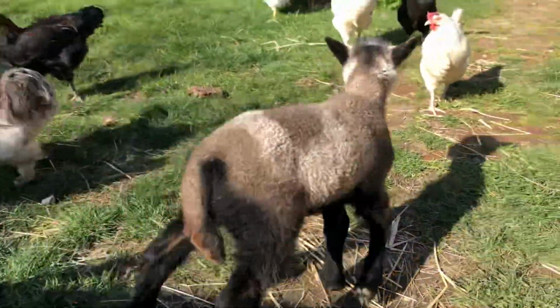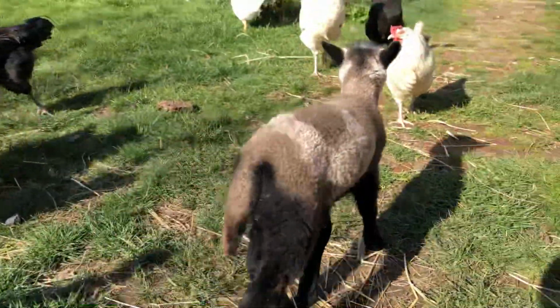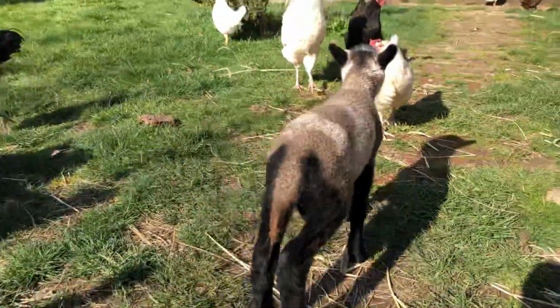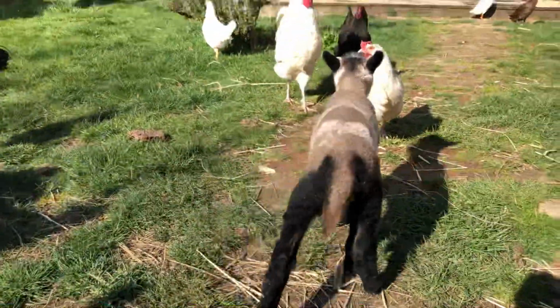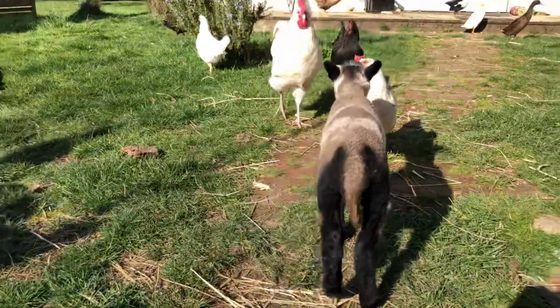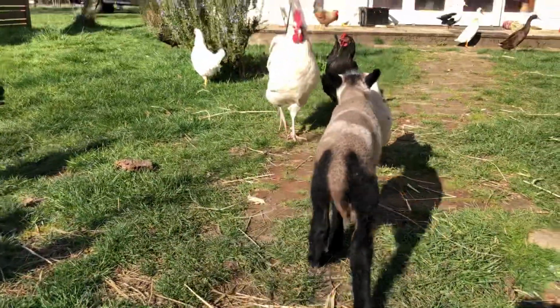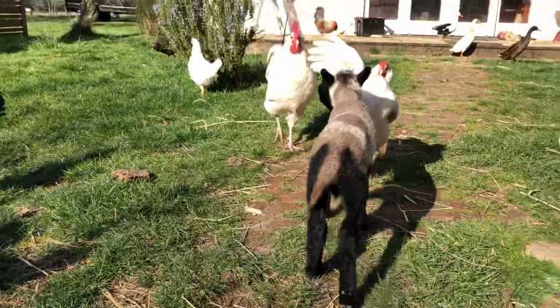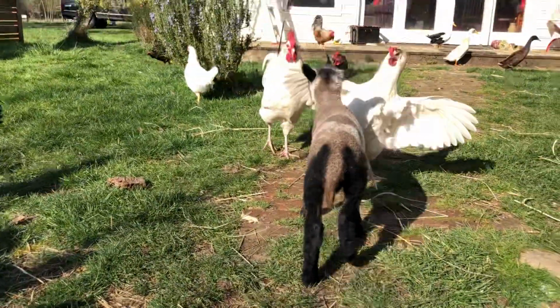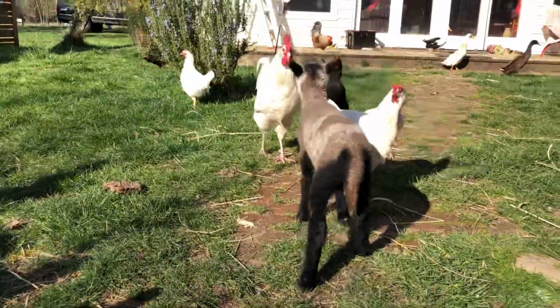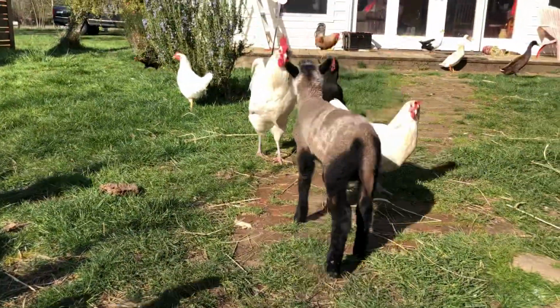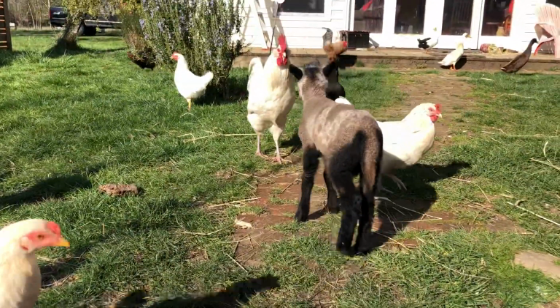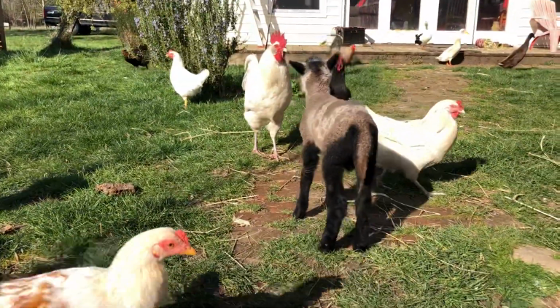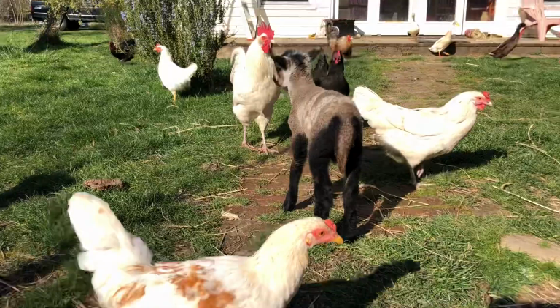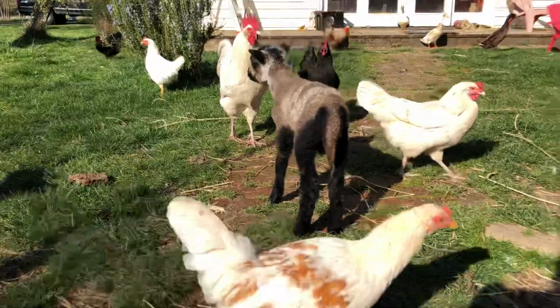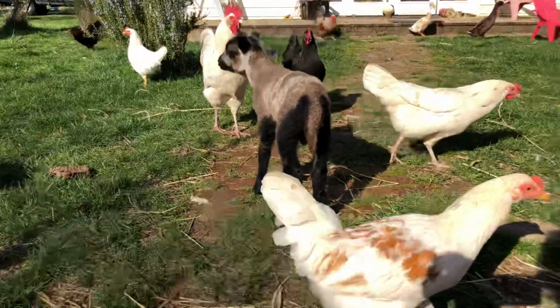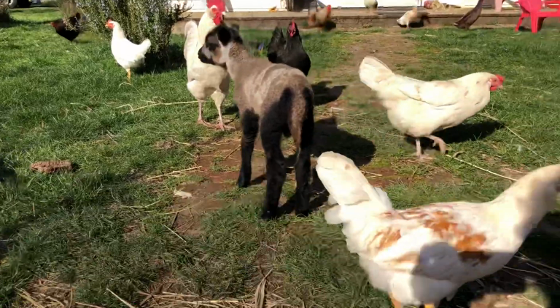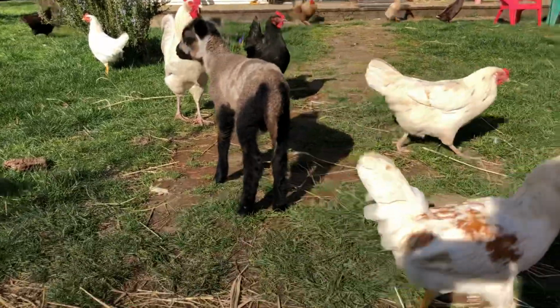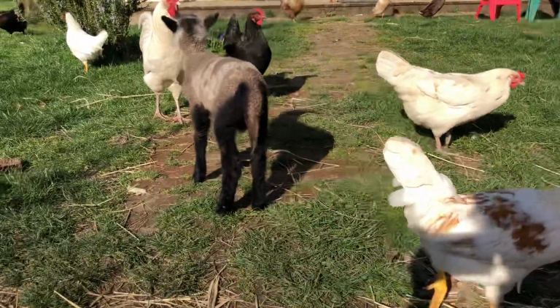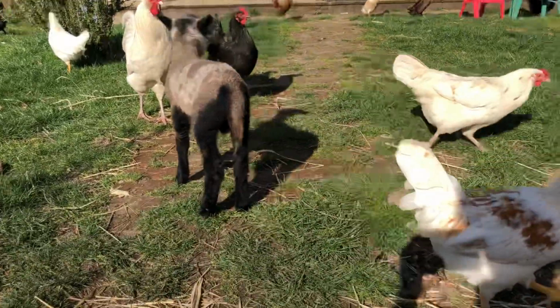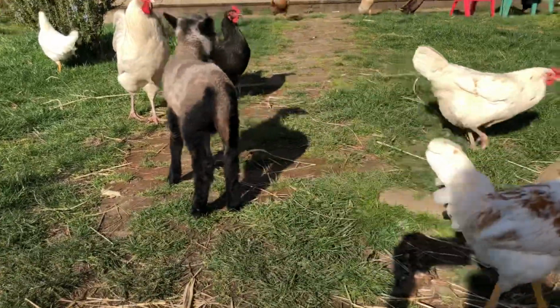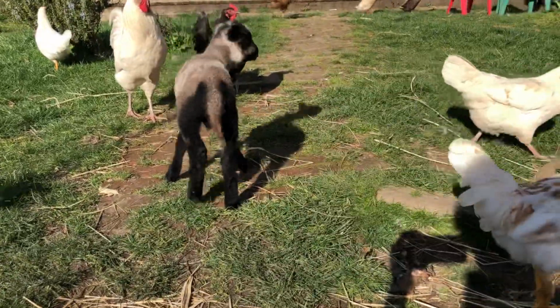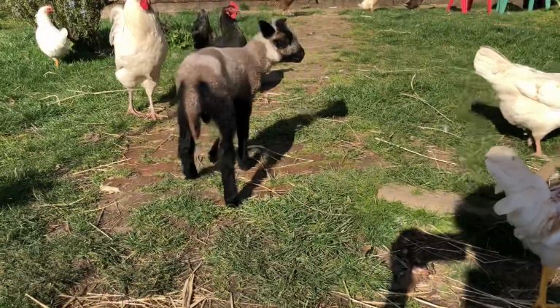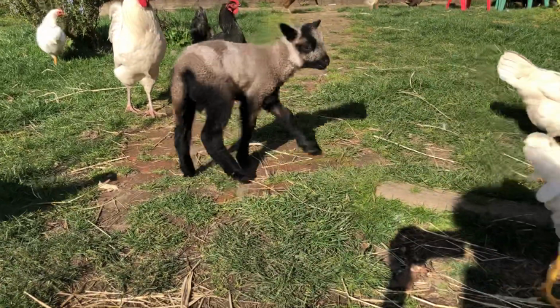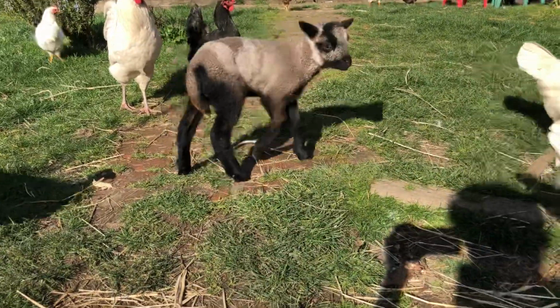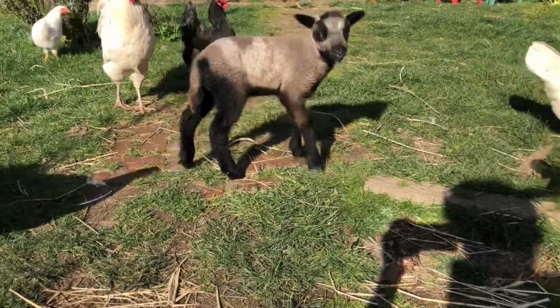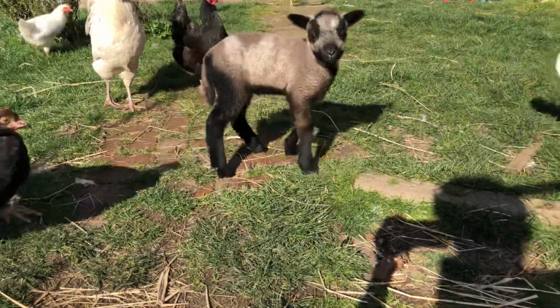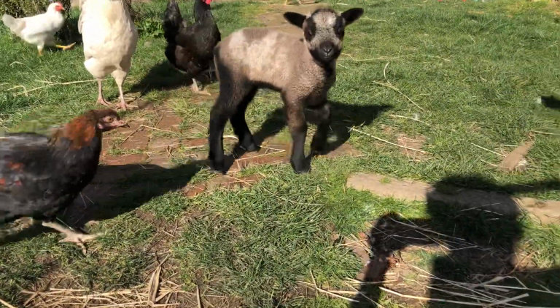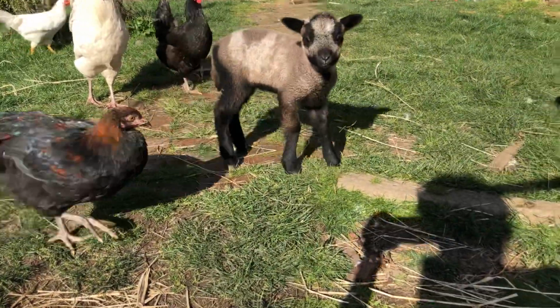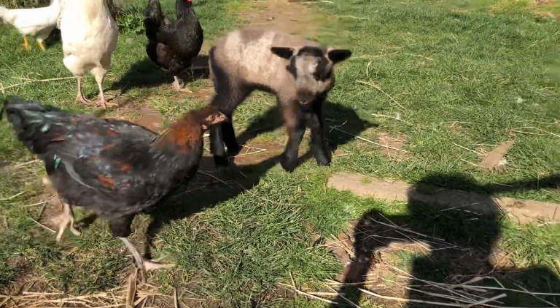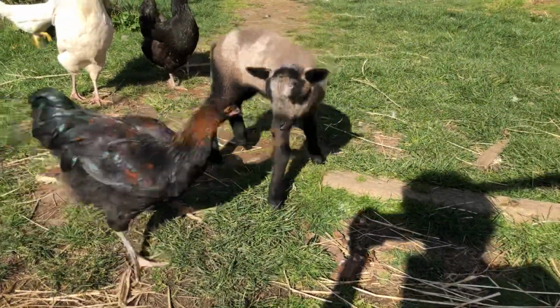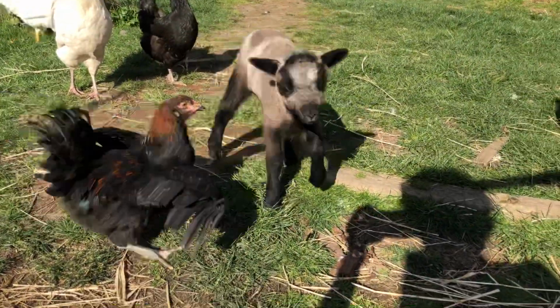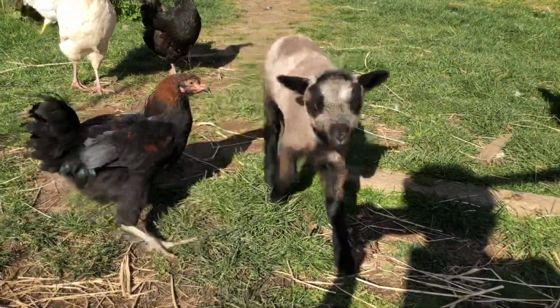Well, I hope you're enjoying this little visit to the farm on this gorgeous day. I hope you all are getting outside.